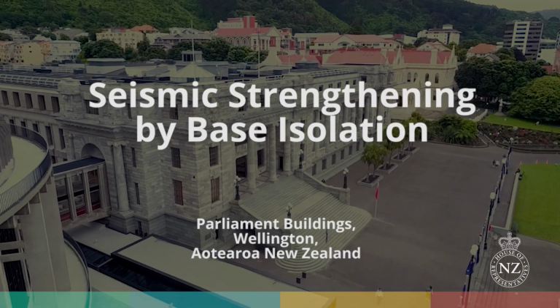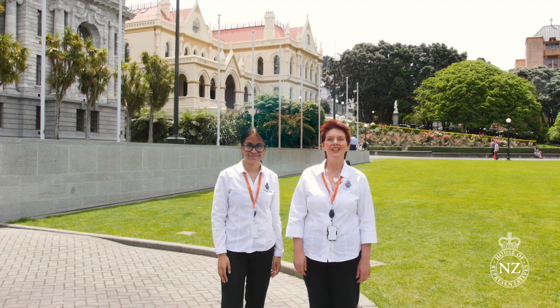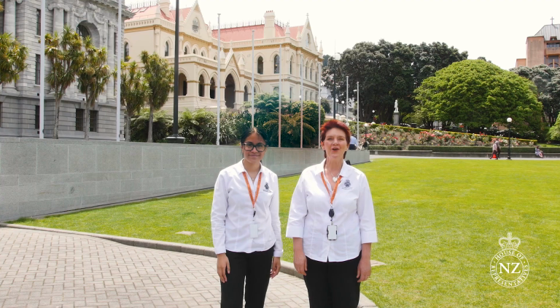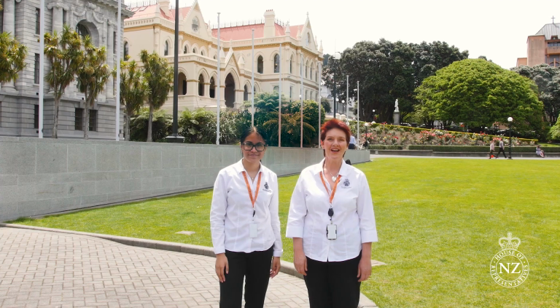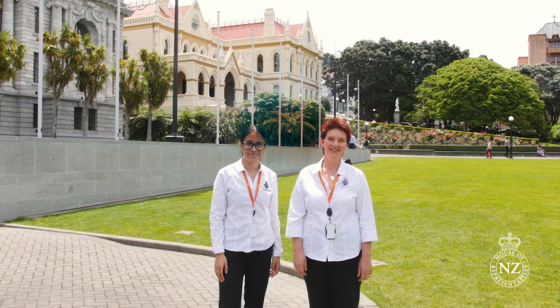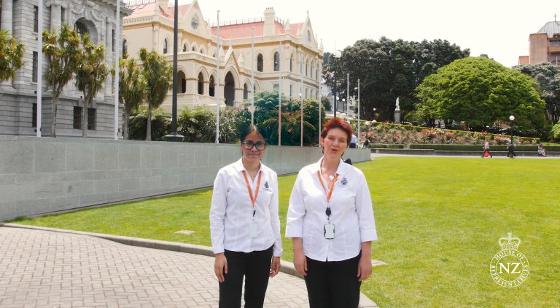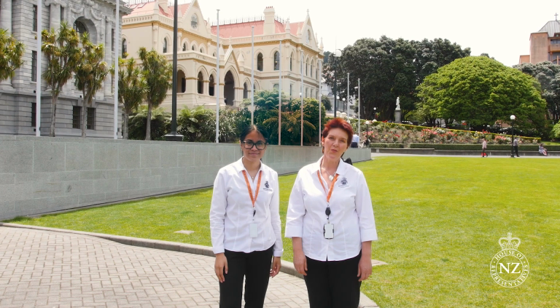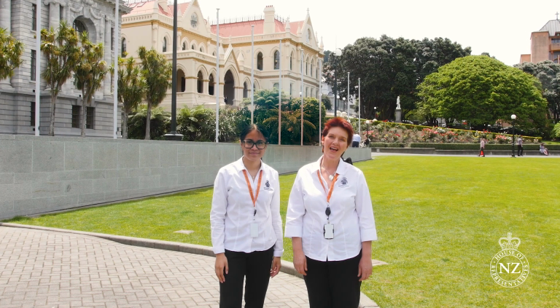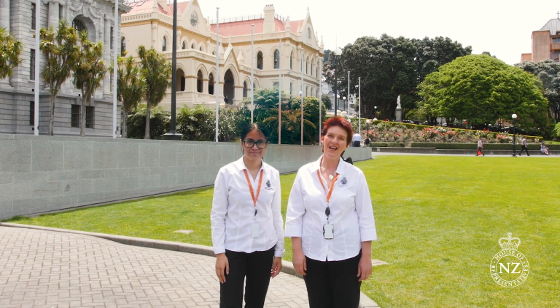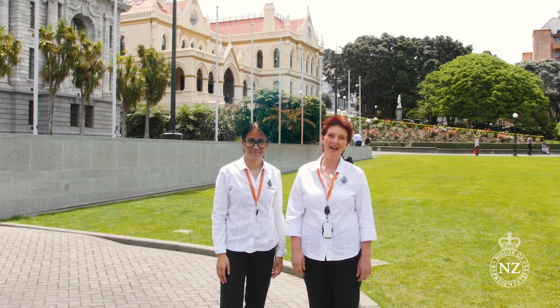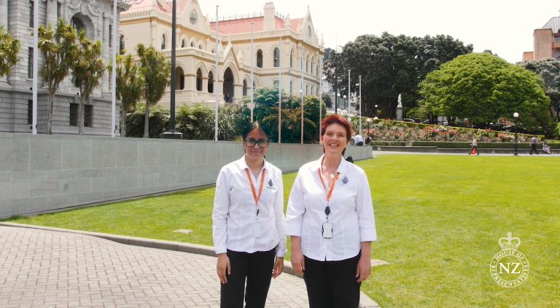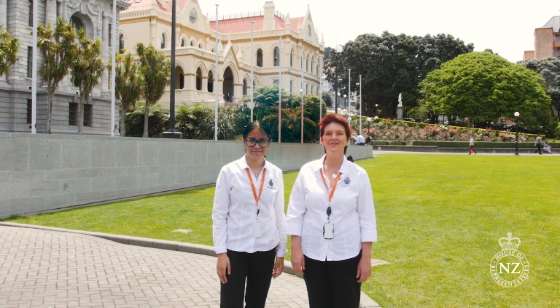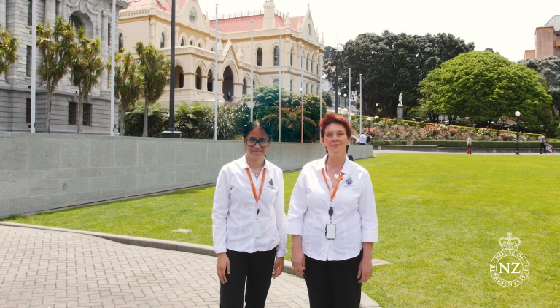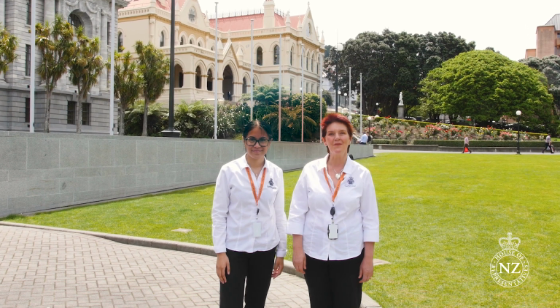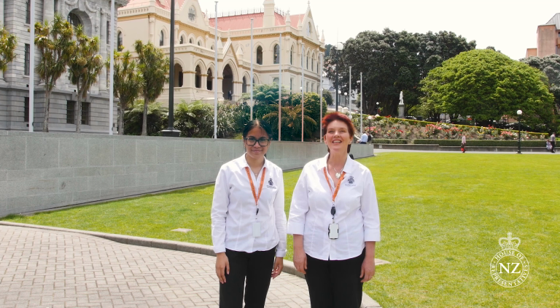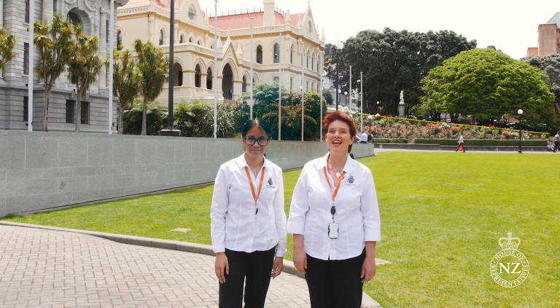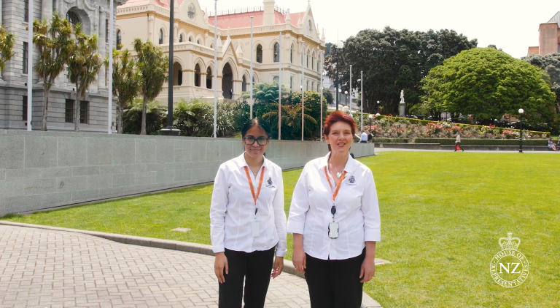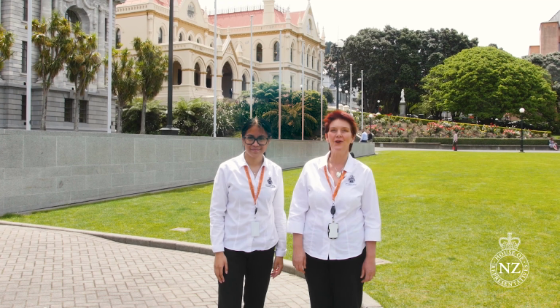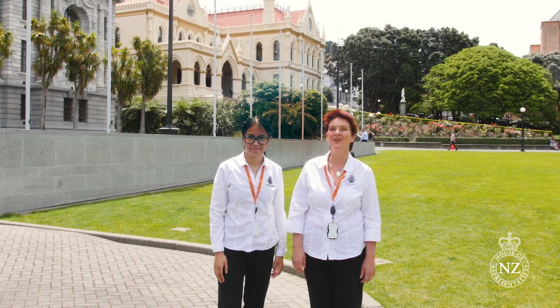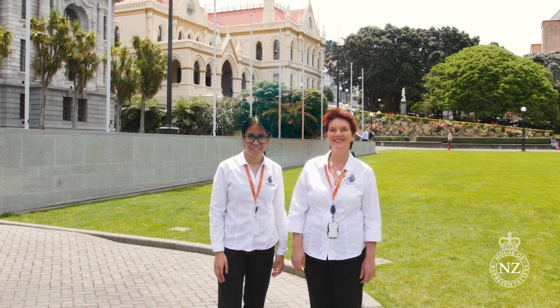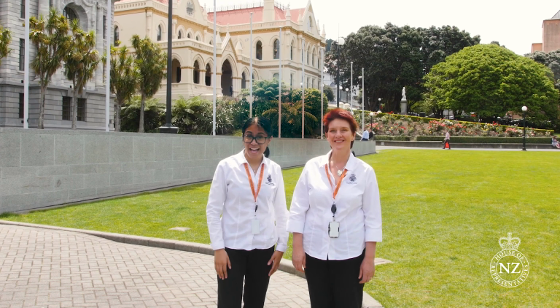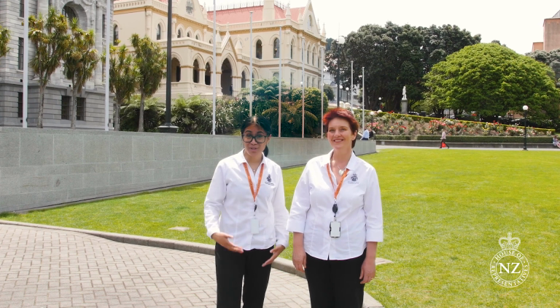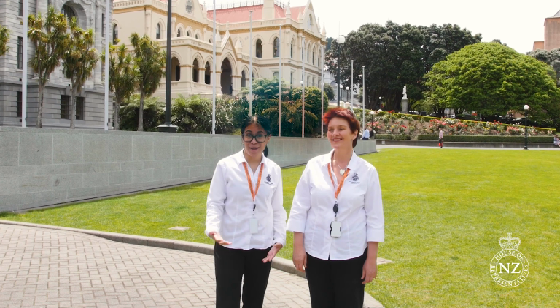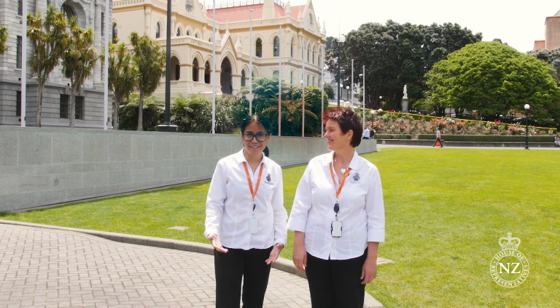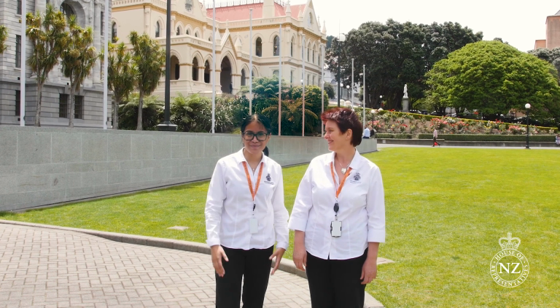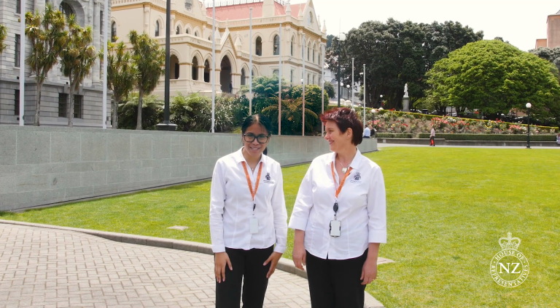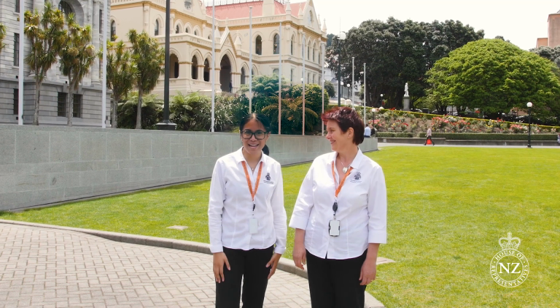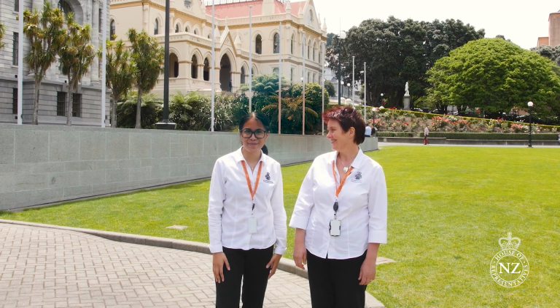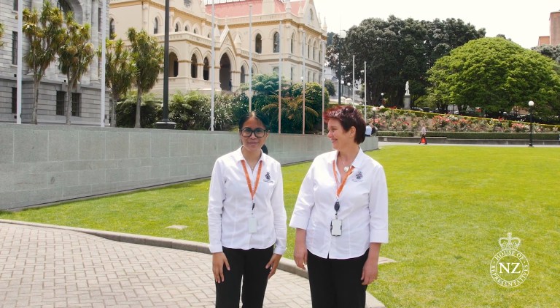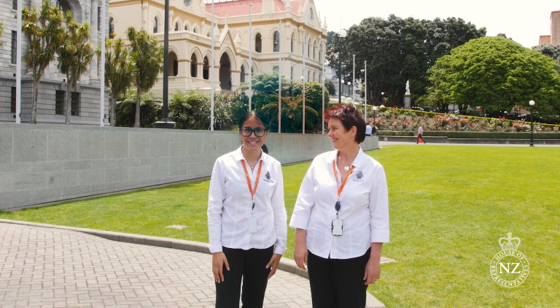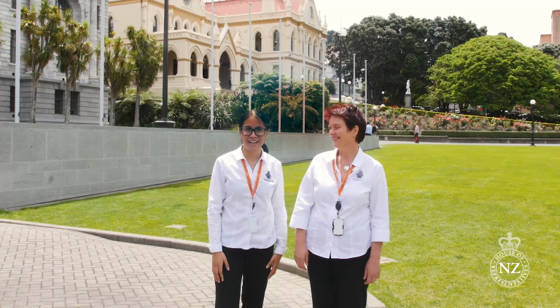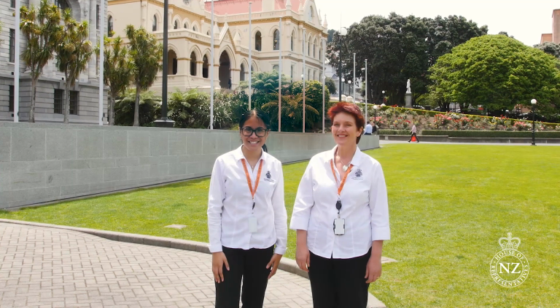Kia ora, nō mai hare mai ki te wharaparamata Aotearoa. Hello and welcome to the Parliament buildings in Wellington.